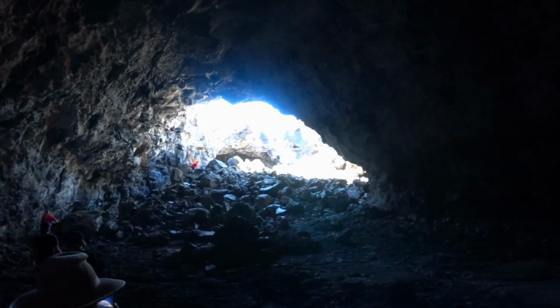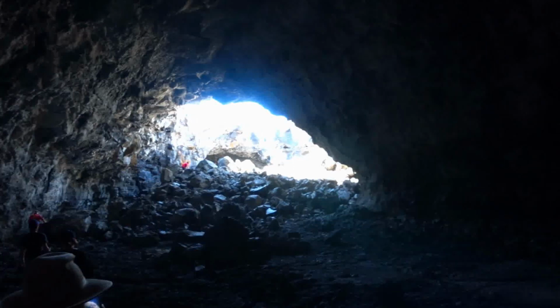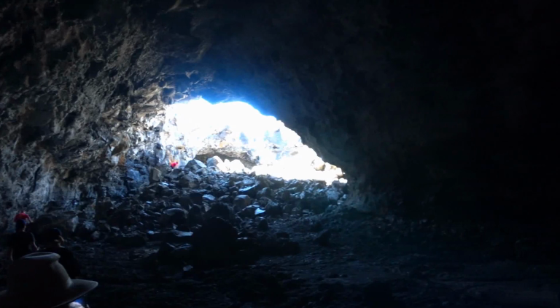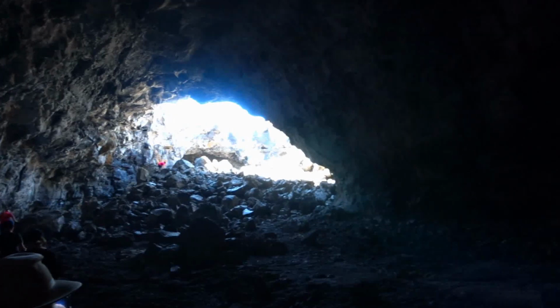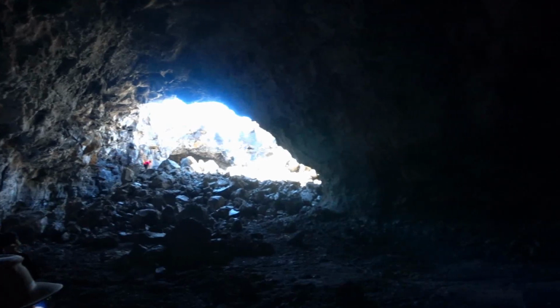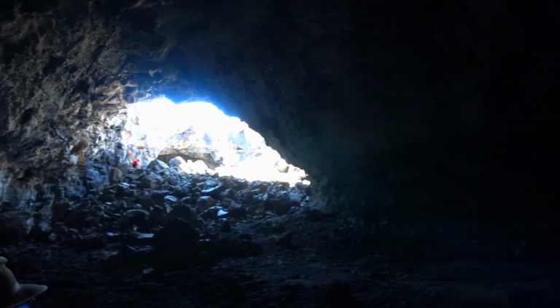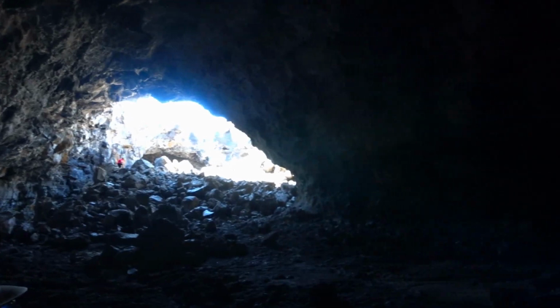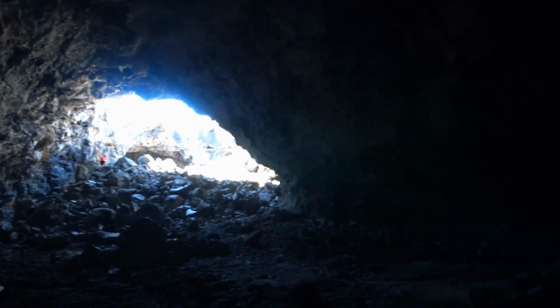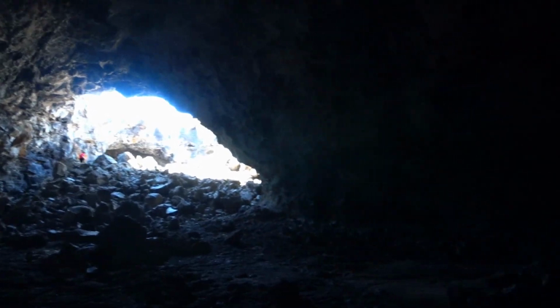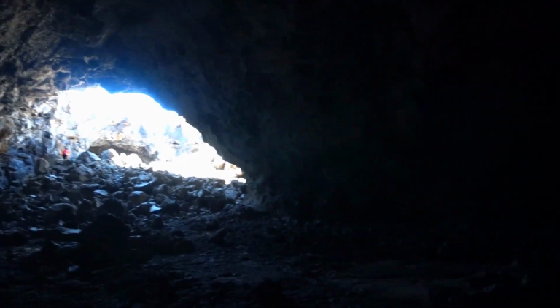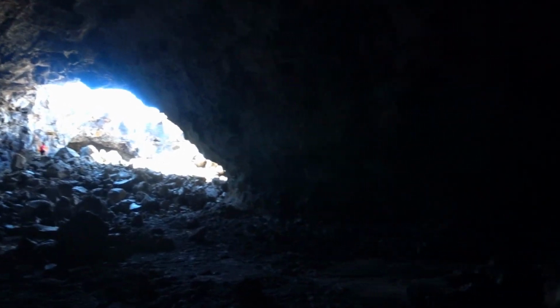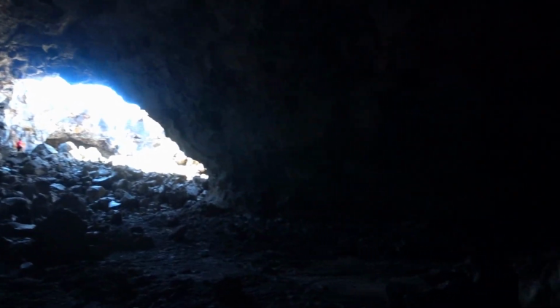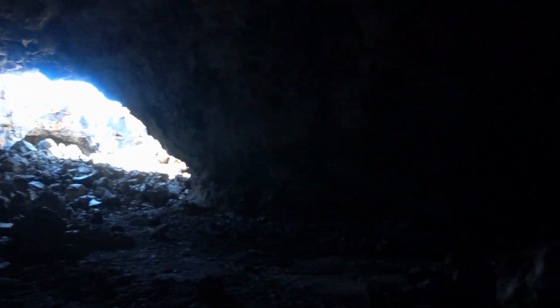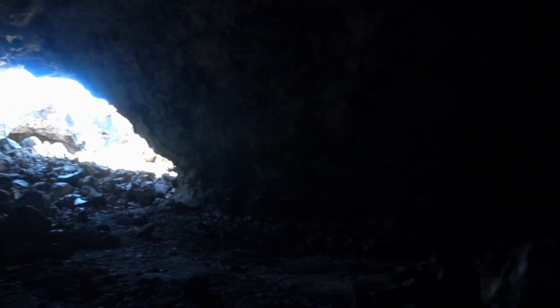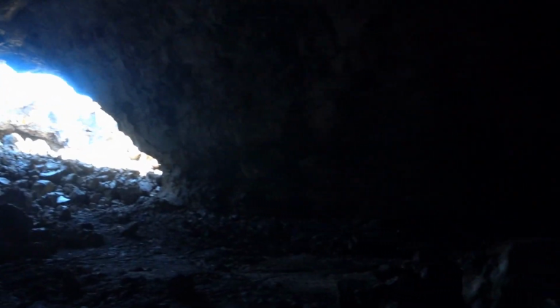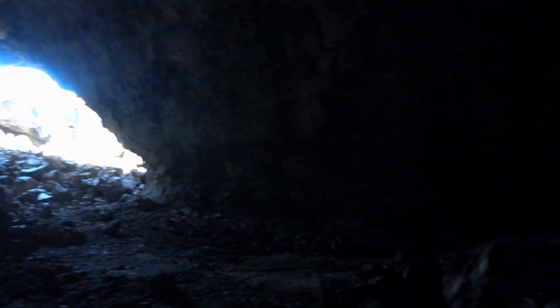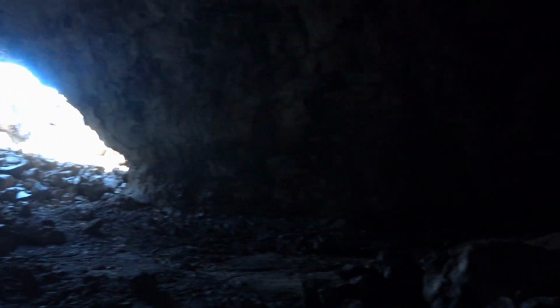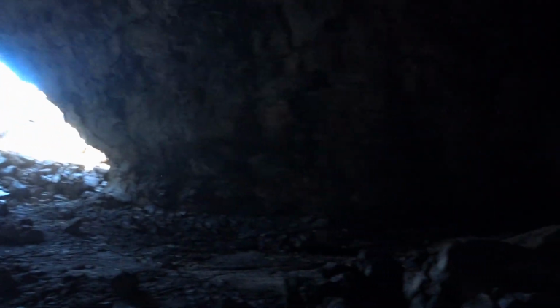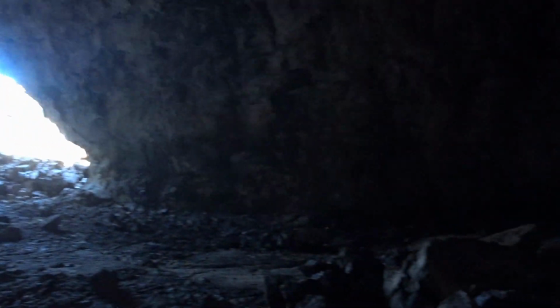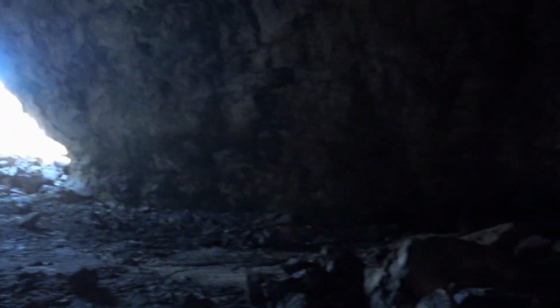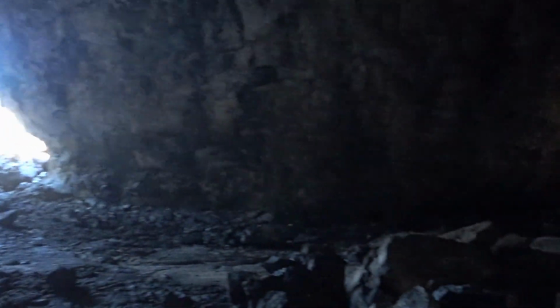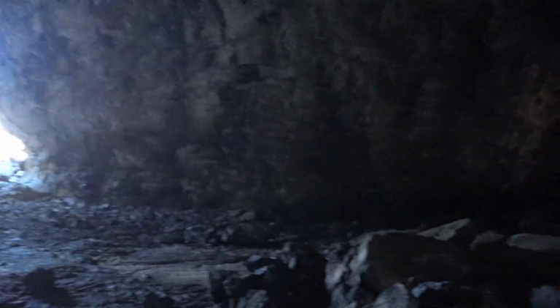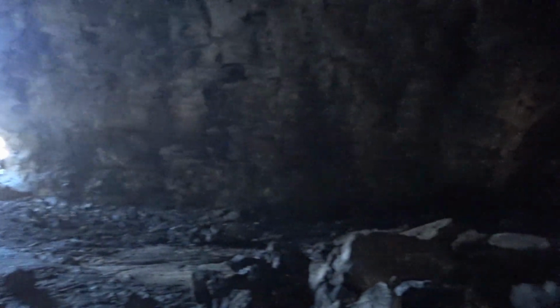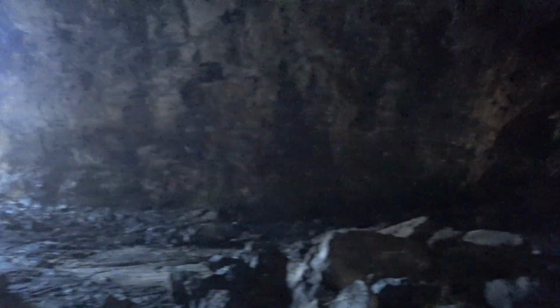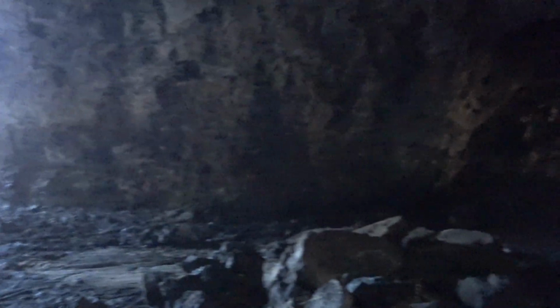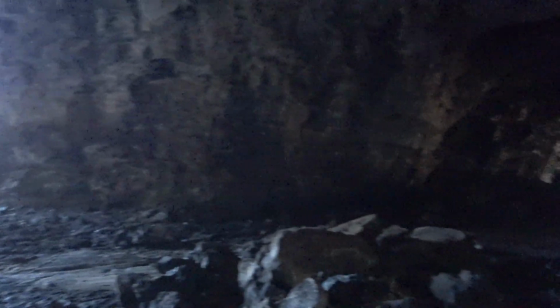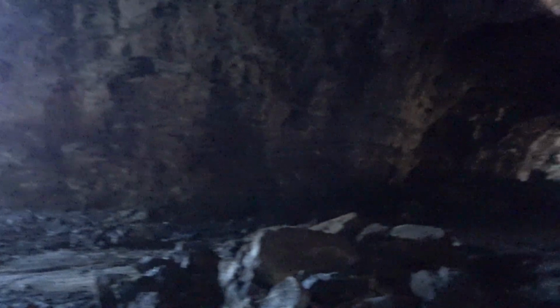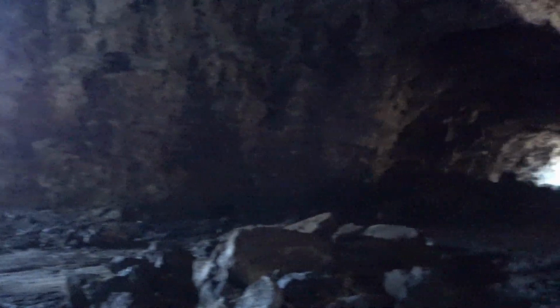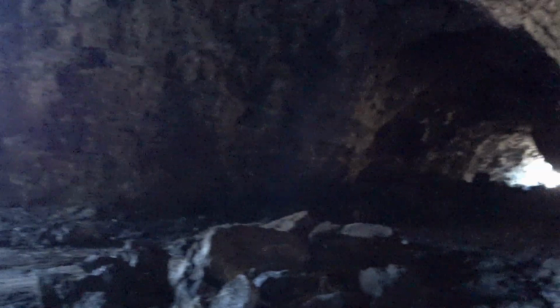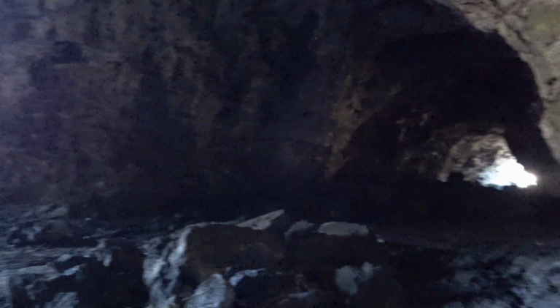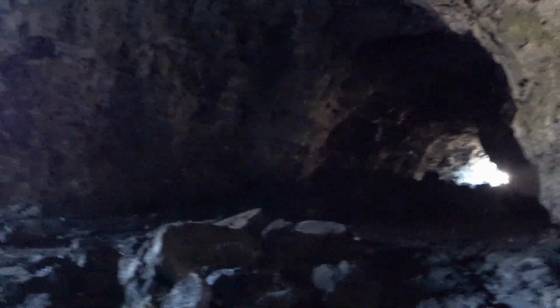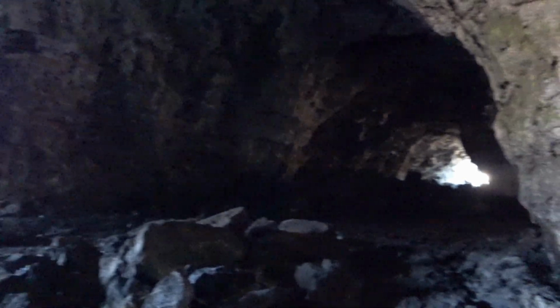There is one fairly dark section, but a cell phone camera light is good enough to help you navigate.